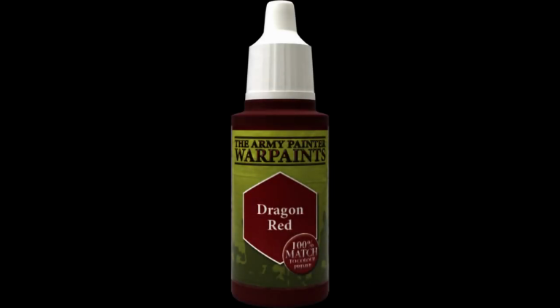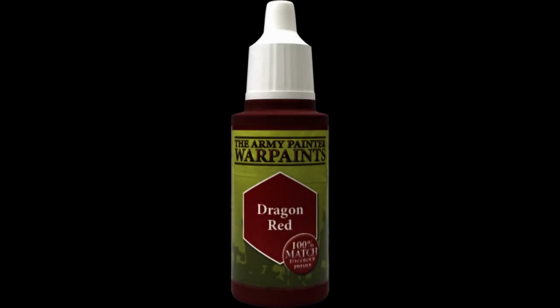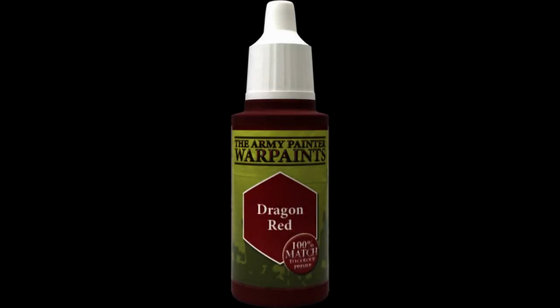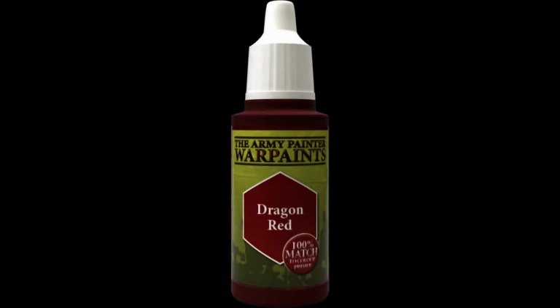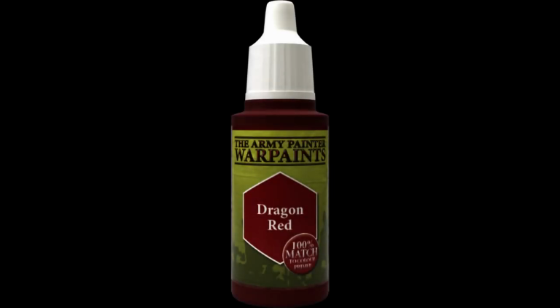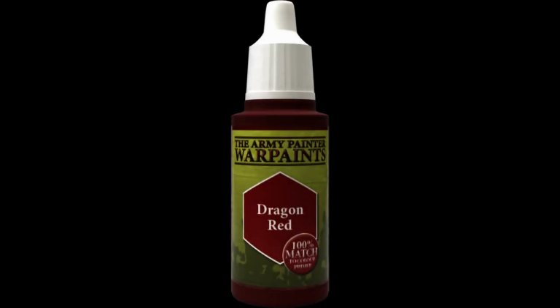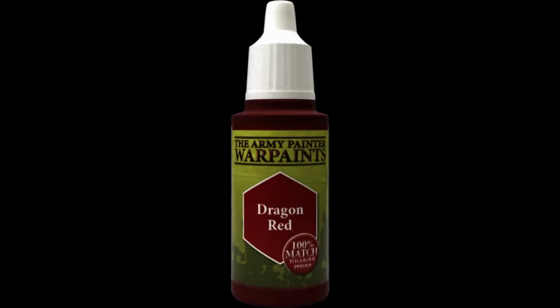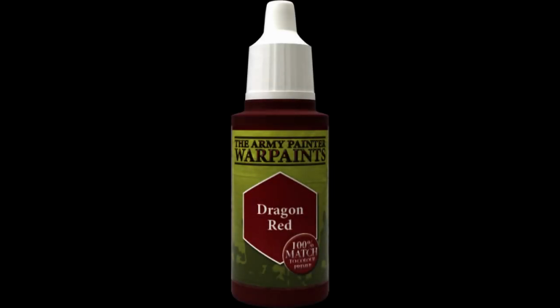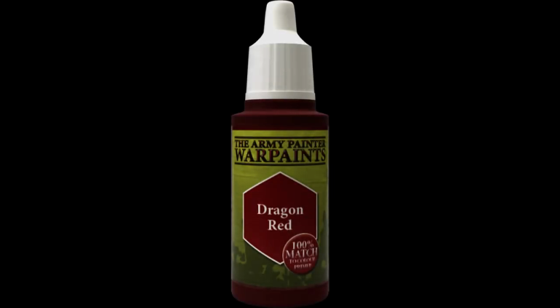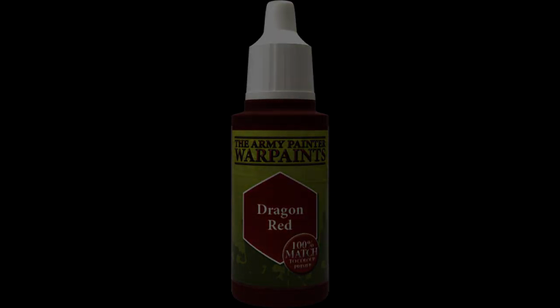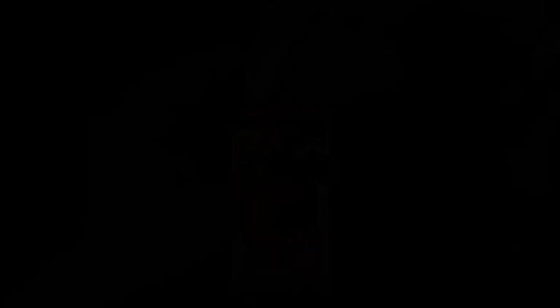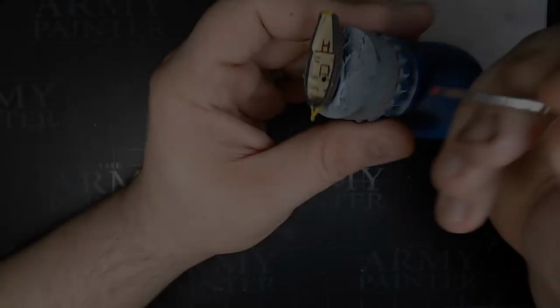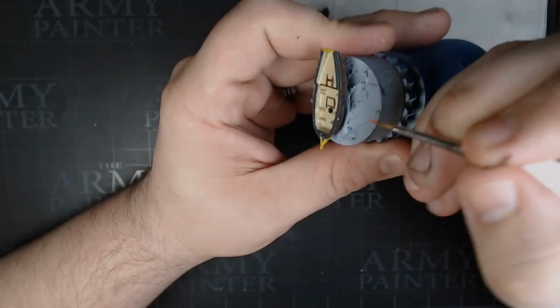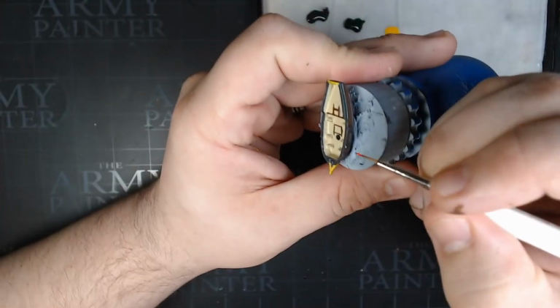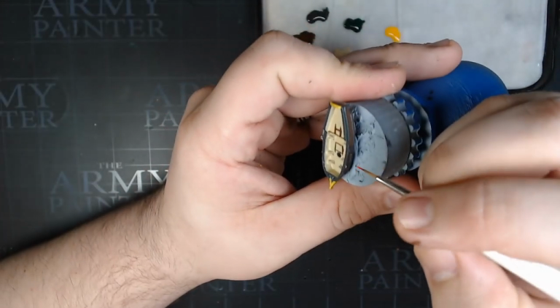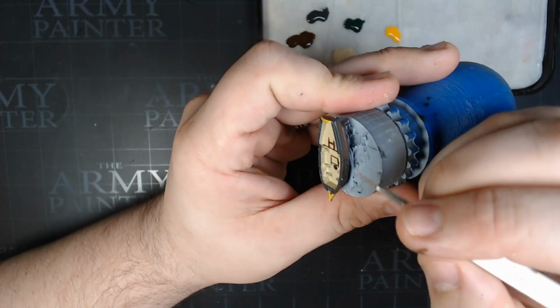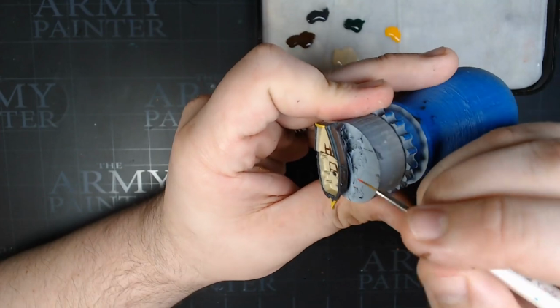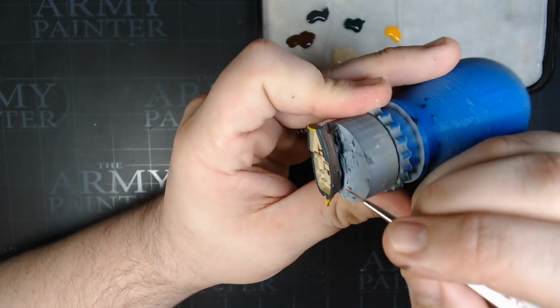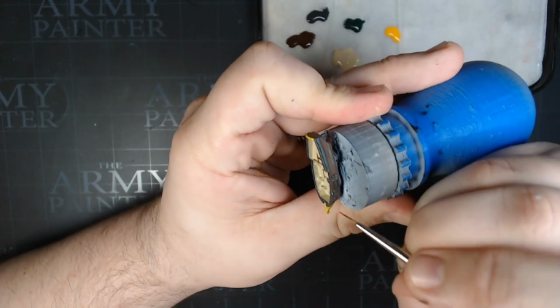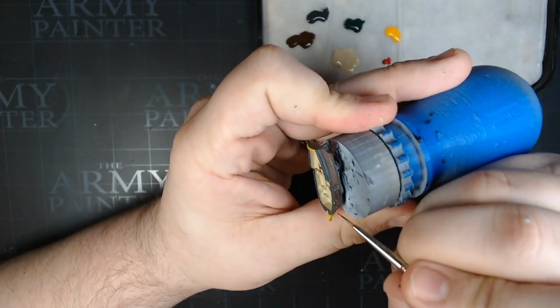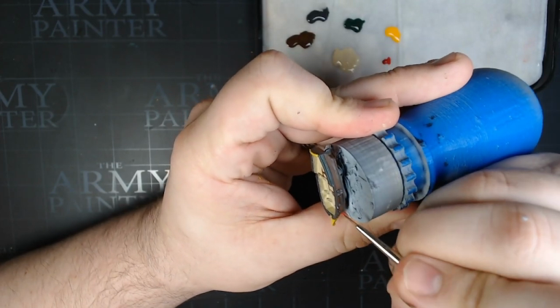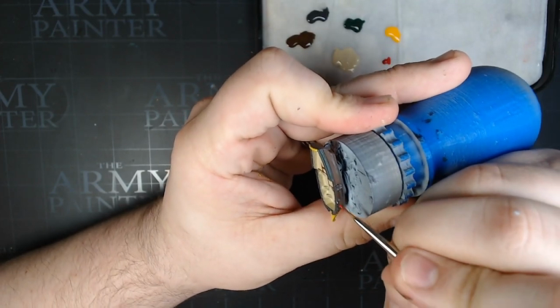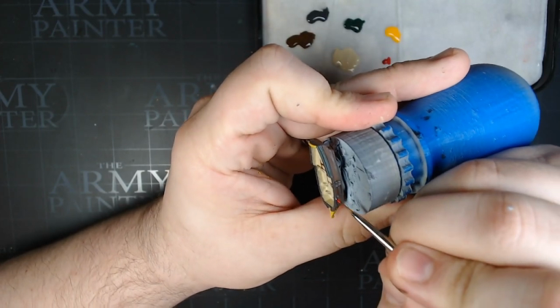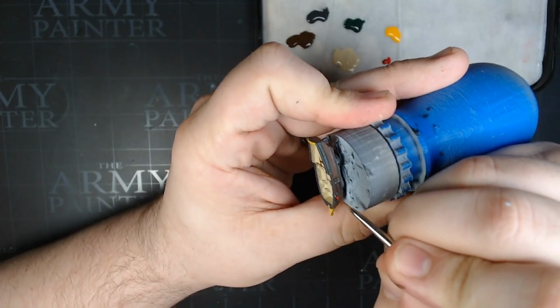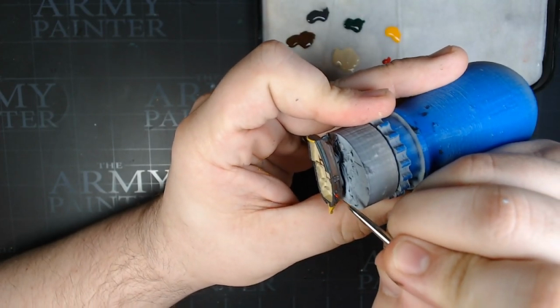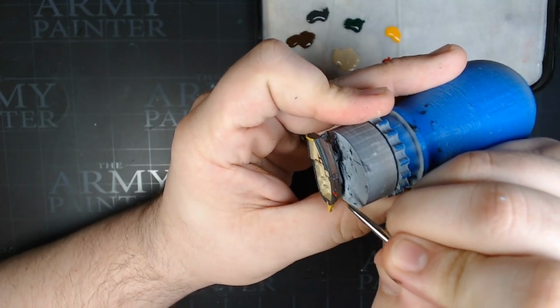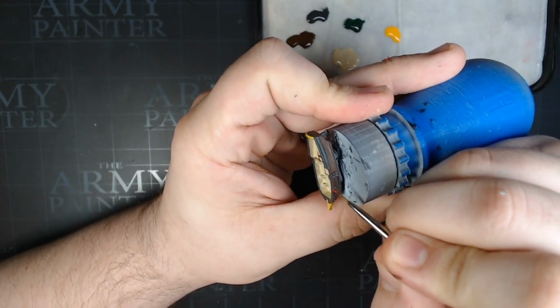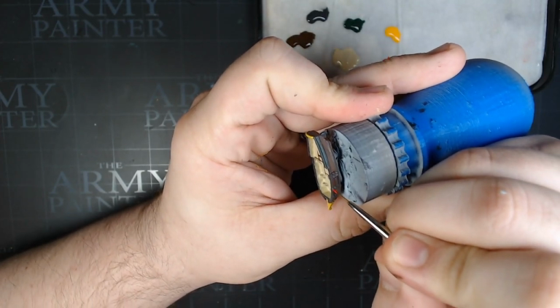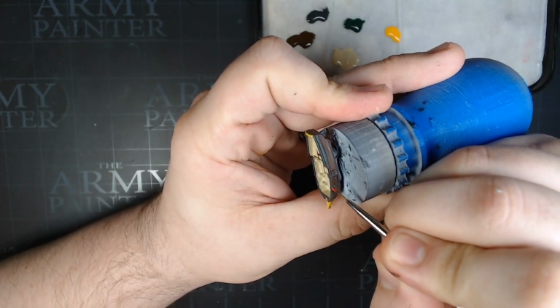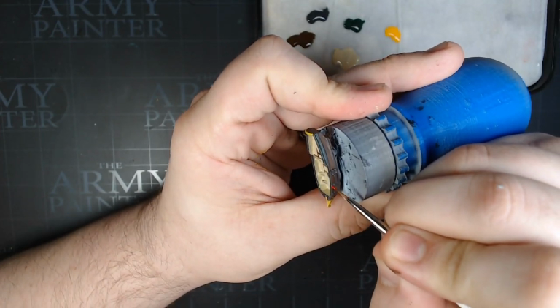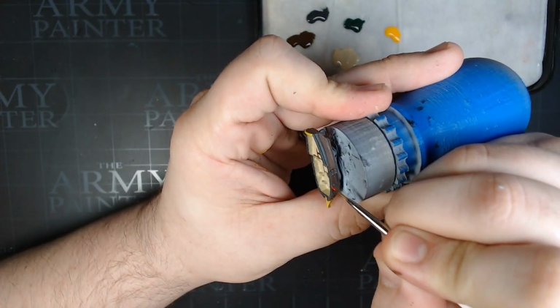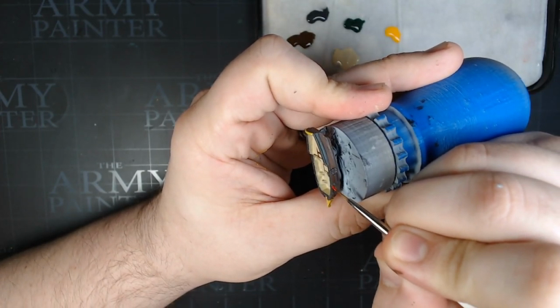We're going to do the red flaps with Dragging Red — we're going to do the flaps above the cannons. That's all we're using this for. There are six of them, three on each side. Make sure you get all of them; they're right above the cannon ports.